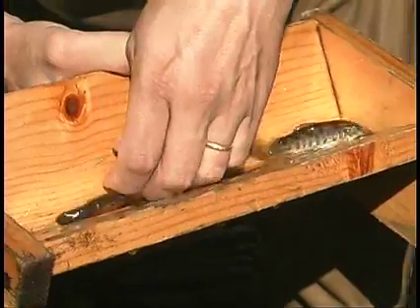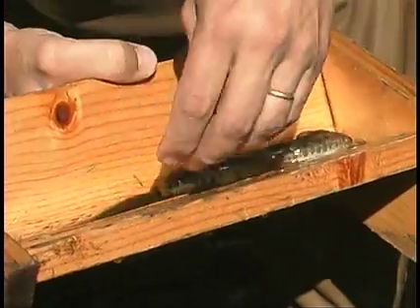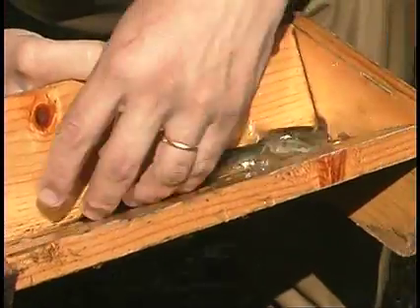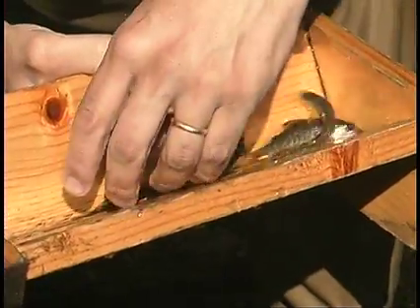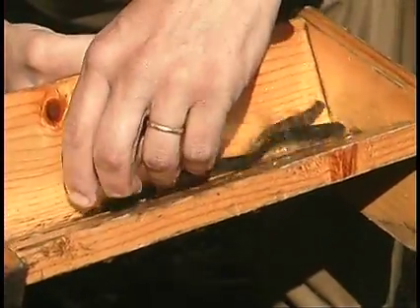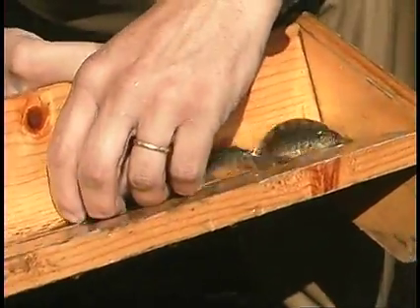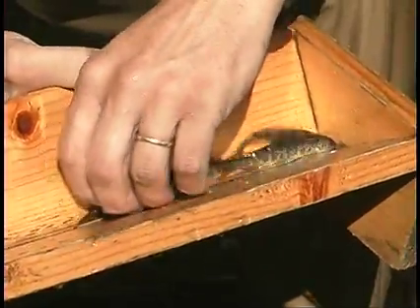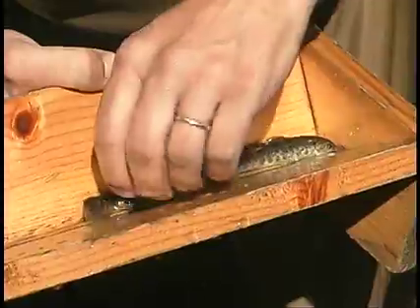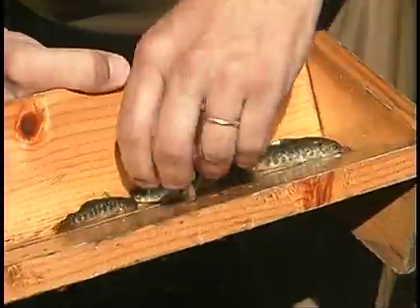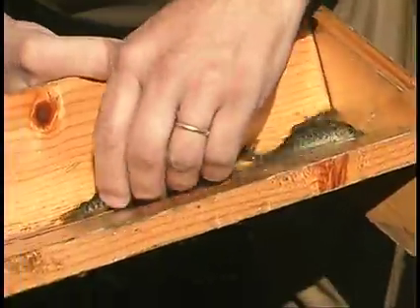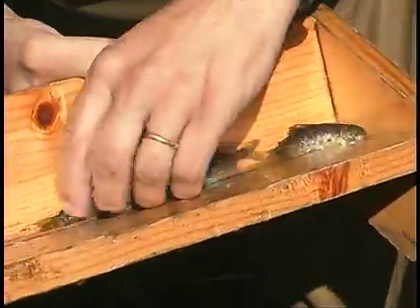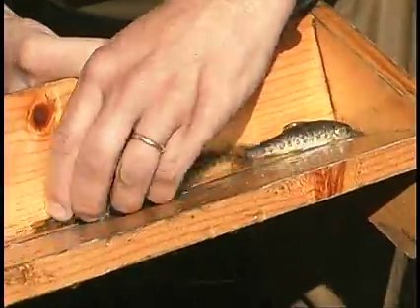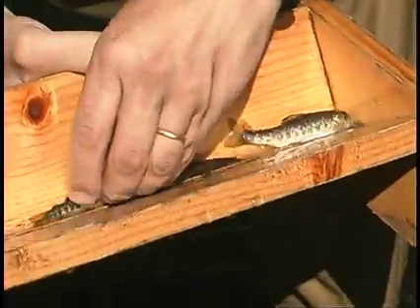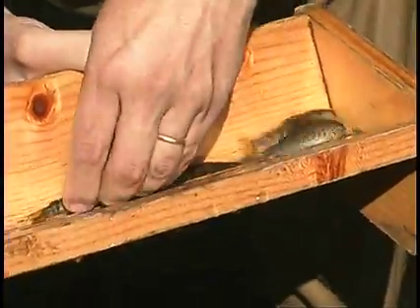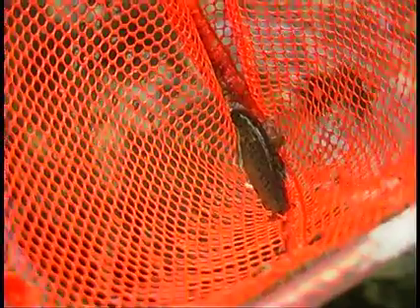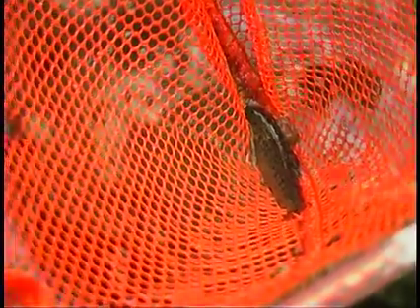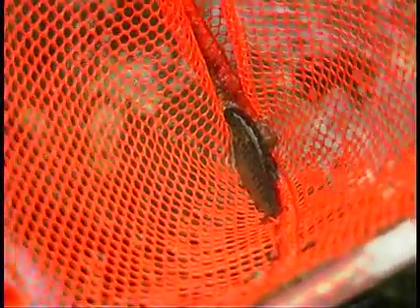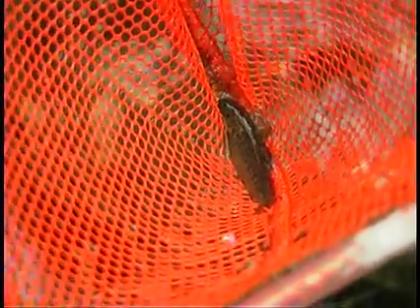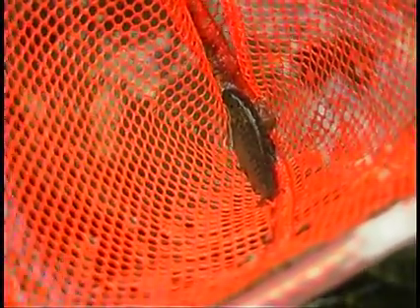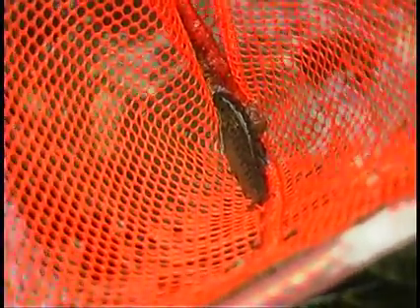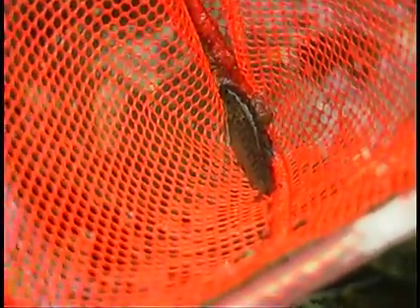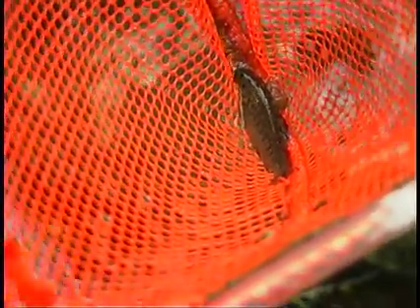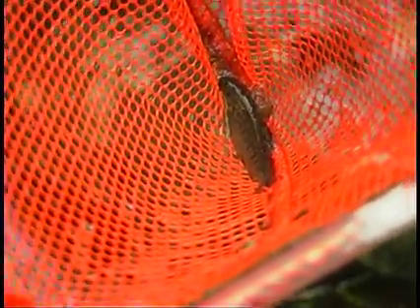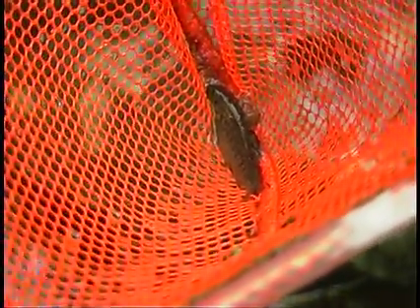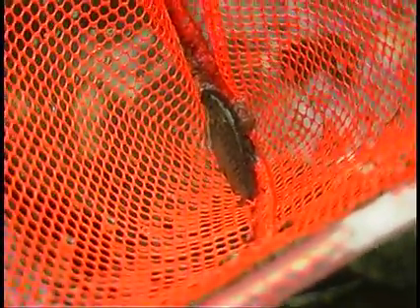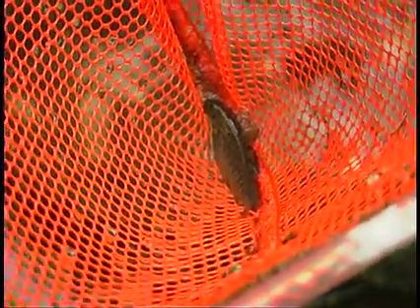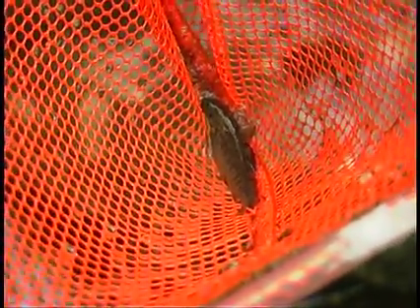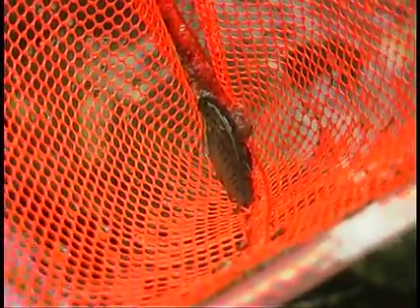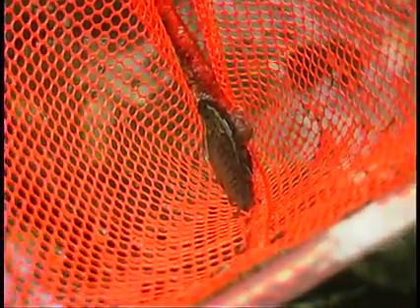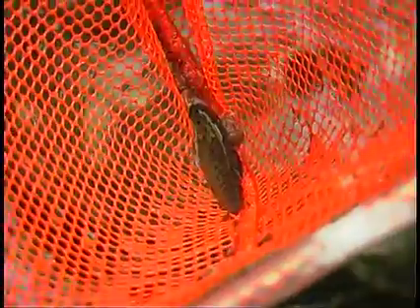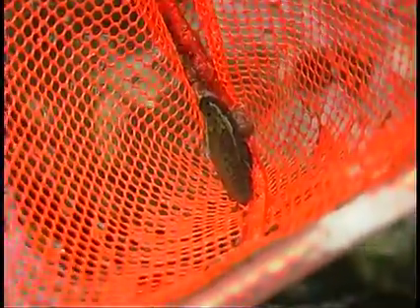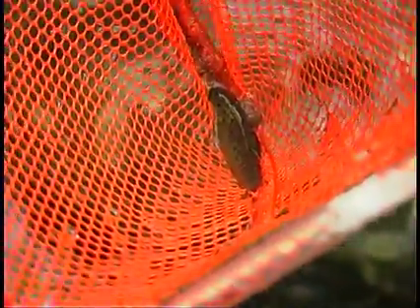We've got a lot of Atlantic salmon, because they're stocked in here. That's a young of the year brook trout — hatched out in May this year.